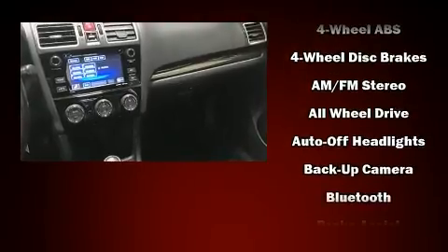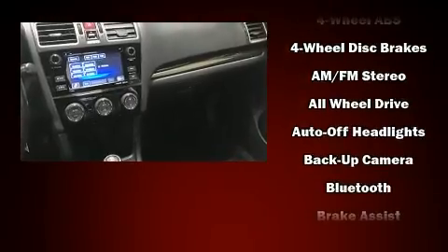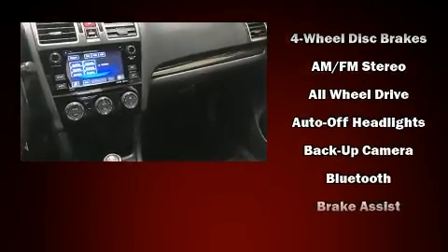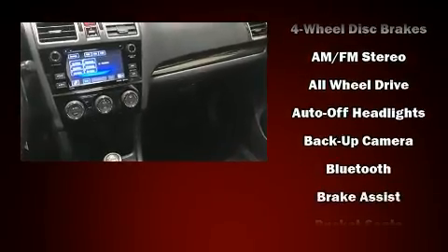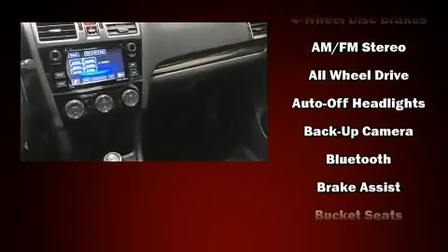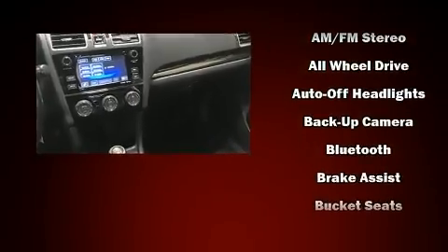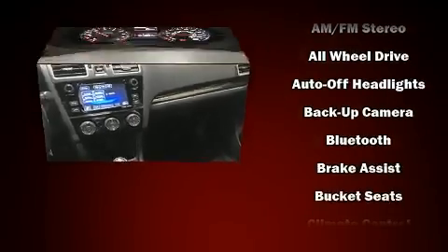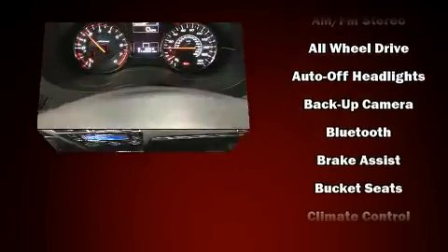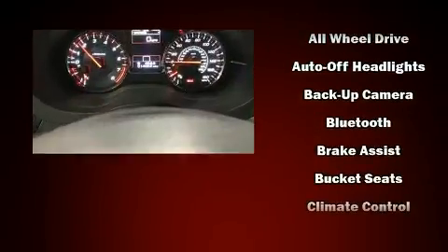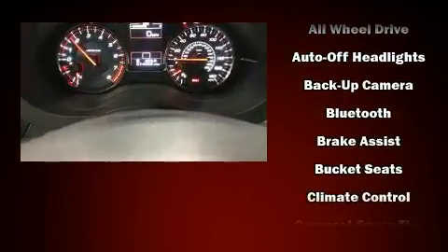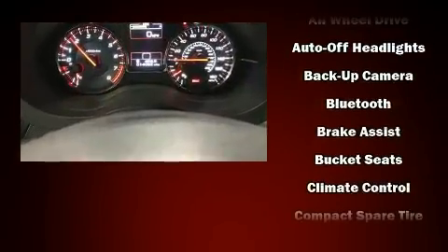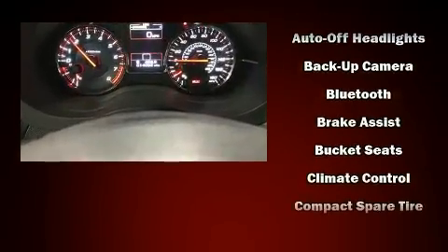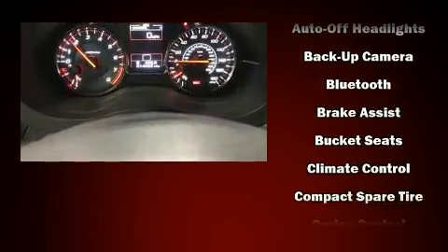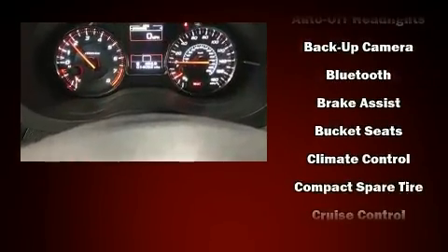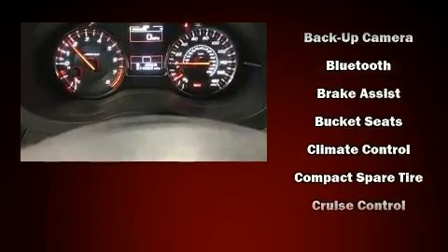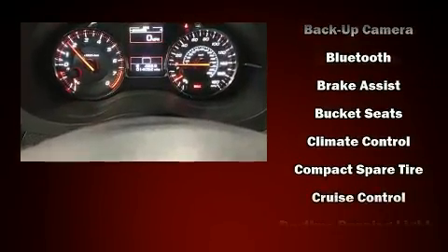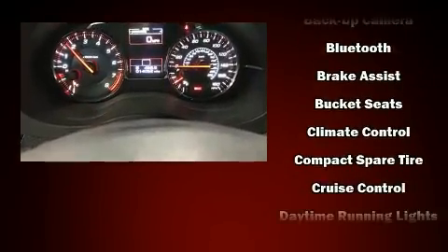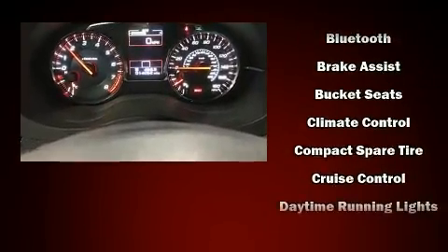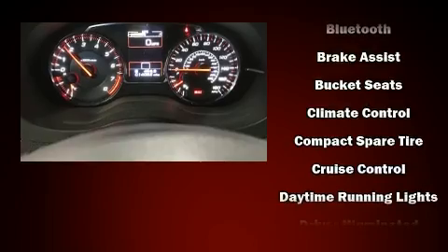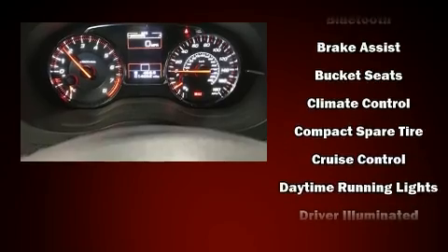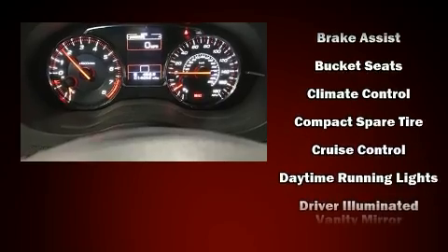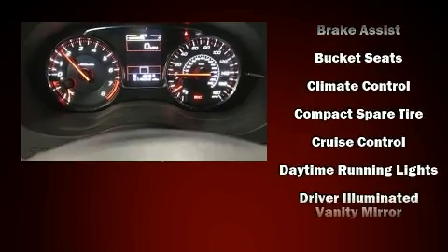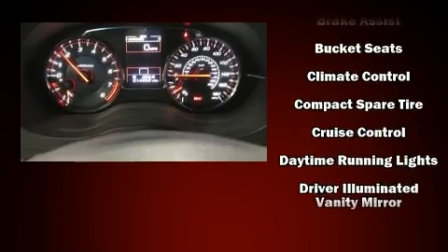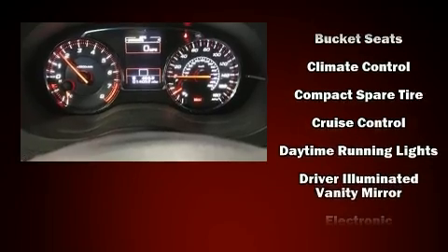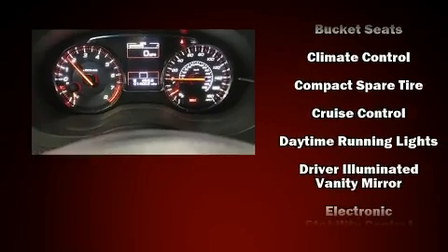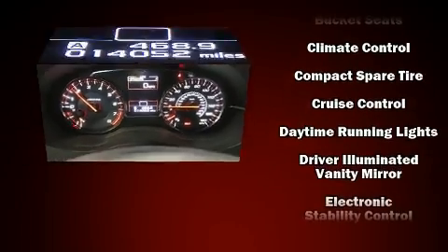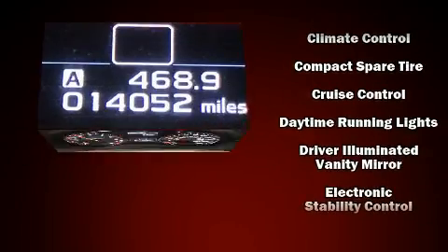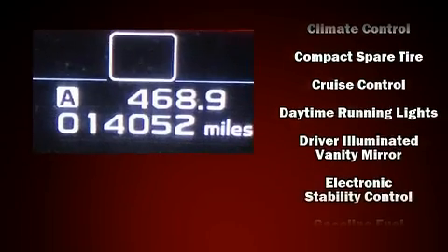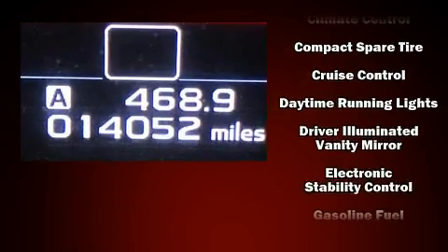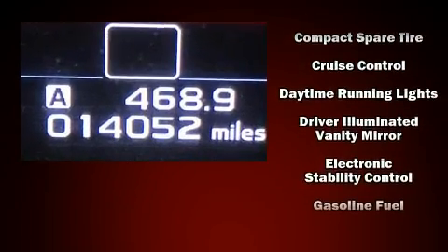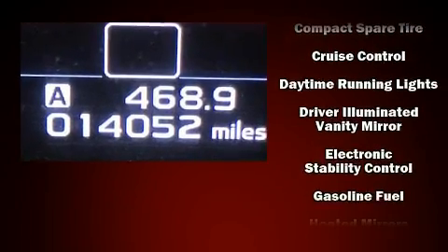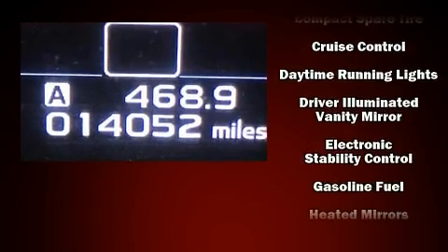Safety equipment has been integrated throughout, including brake assist, a security system, and four-wheel disc brakes with ABS.